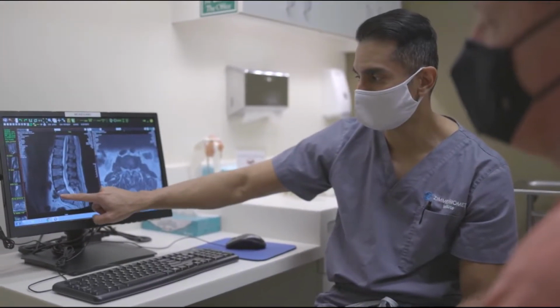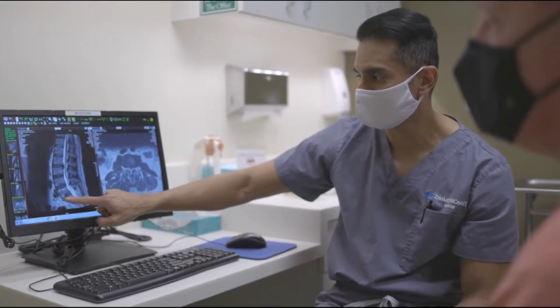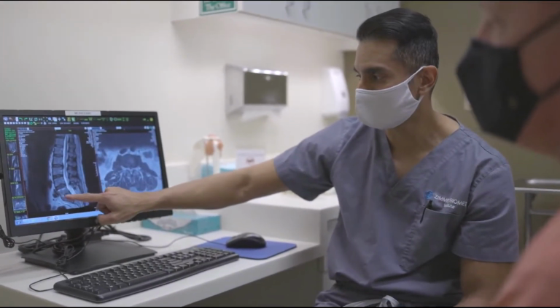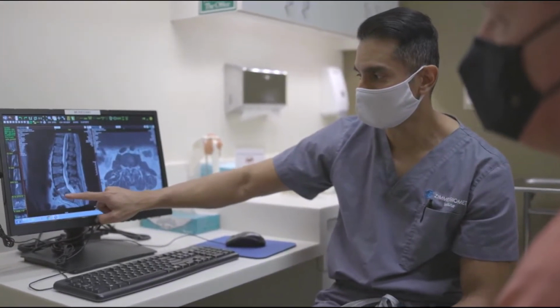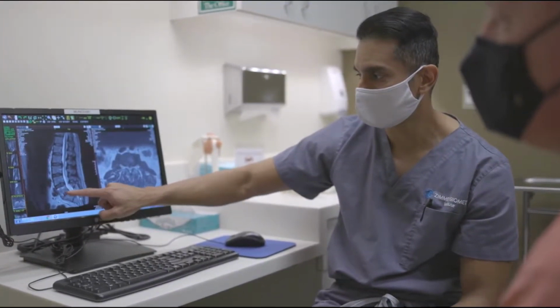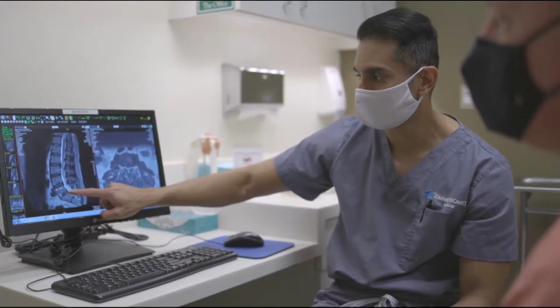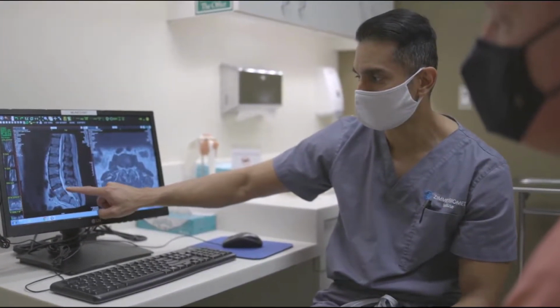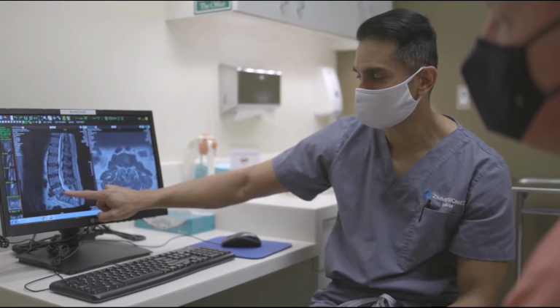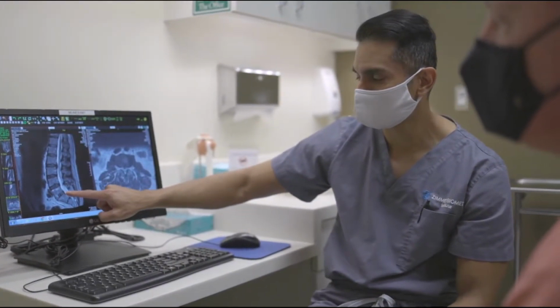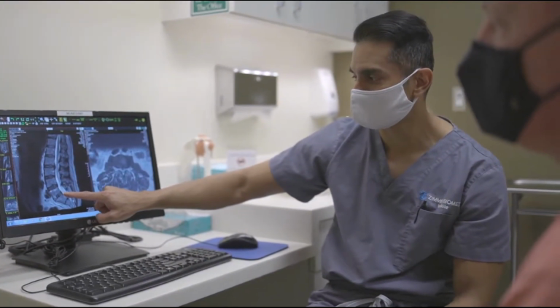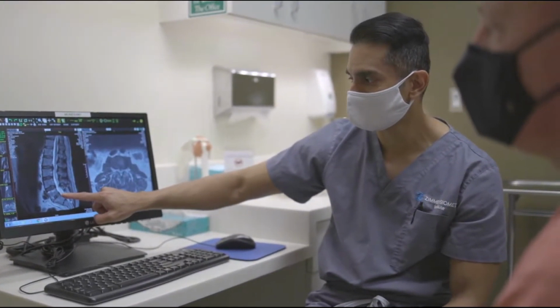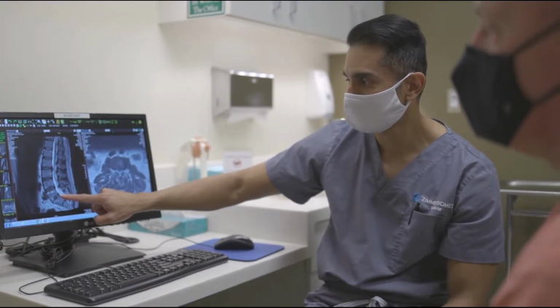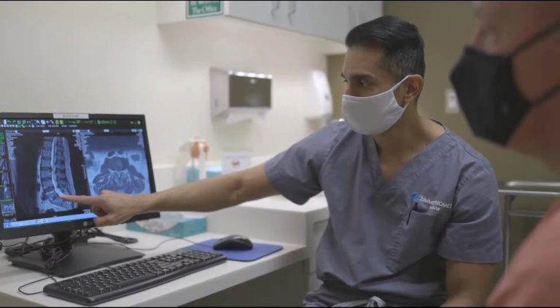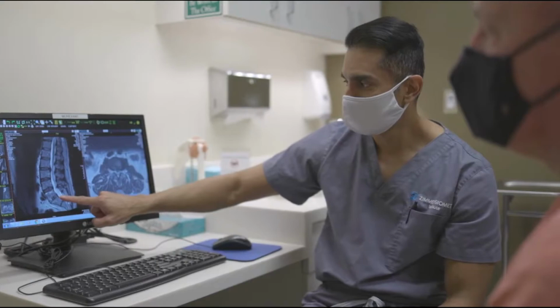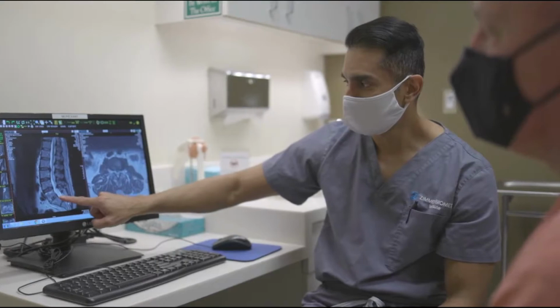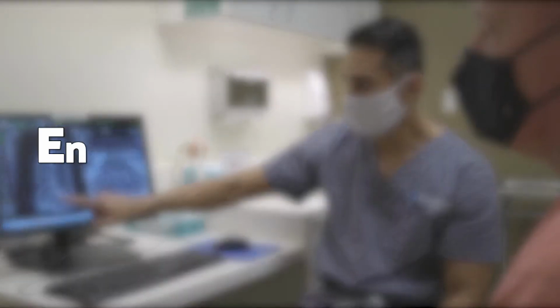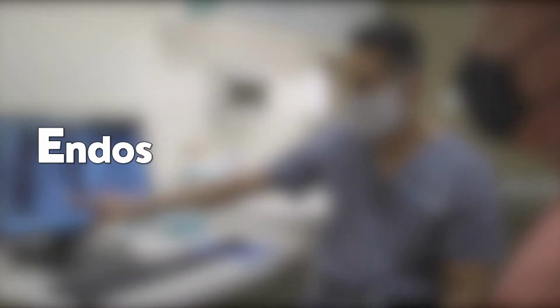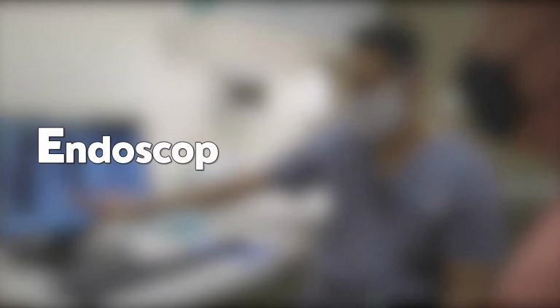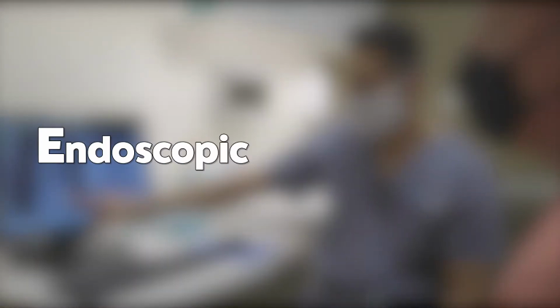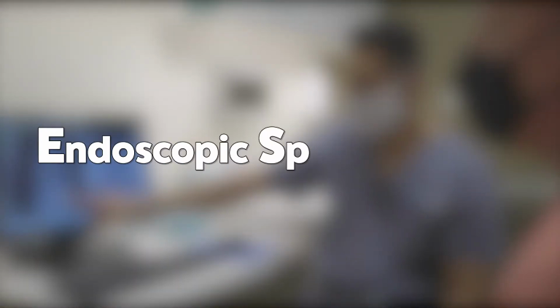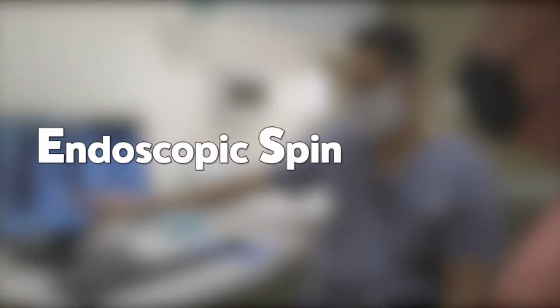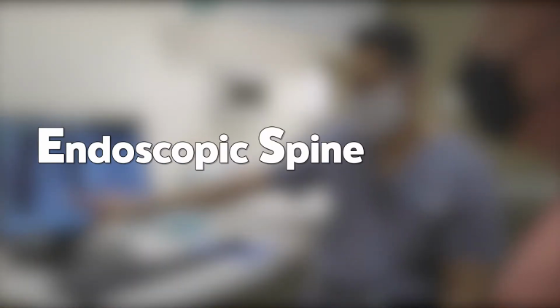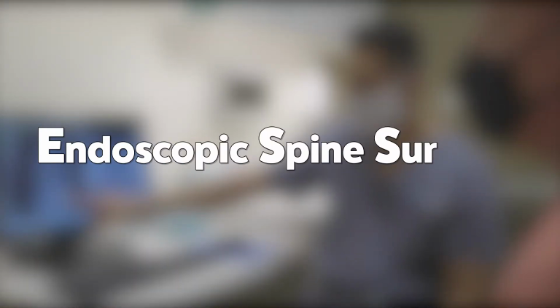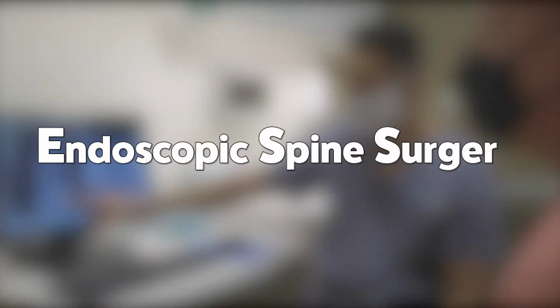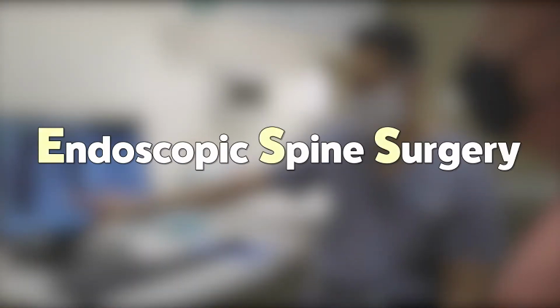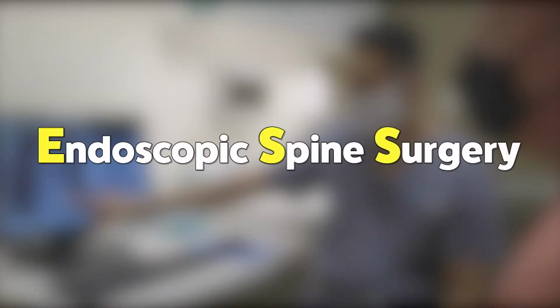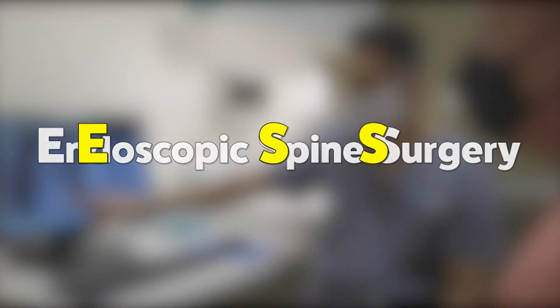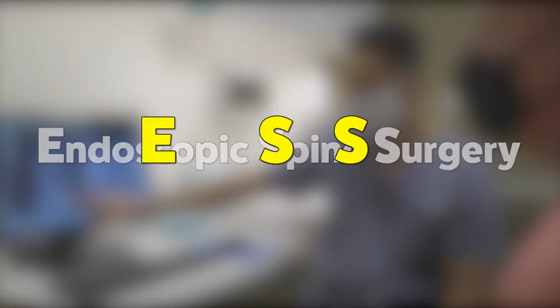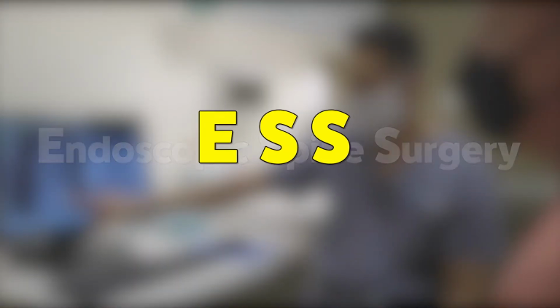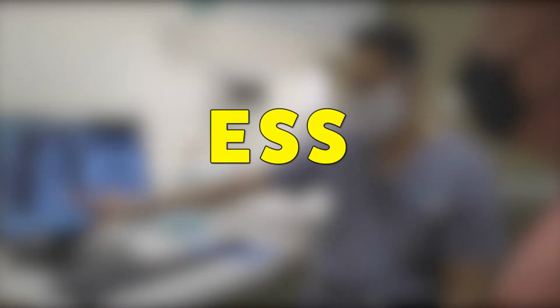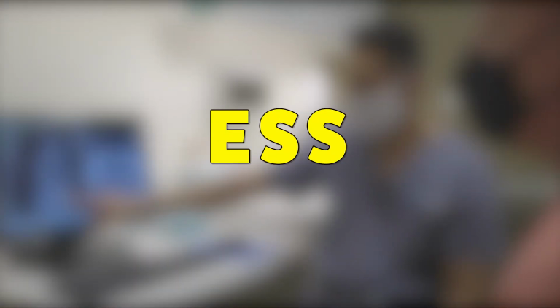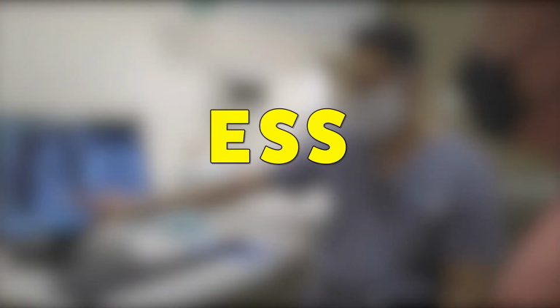Dr. Kern Singh offered Joe a new approach: endoscopic spine surgery, or ESS.